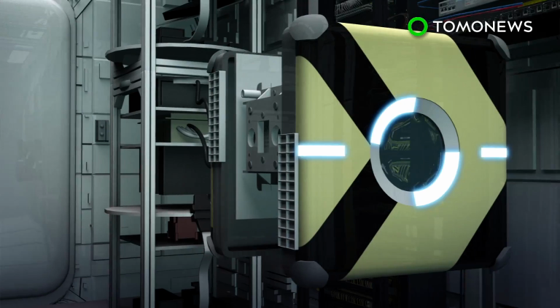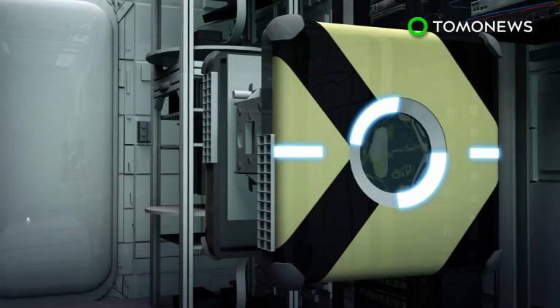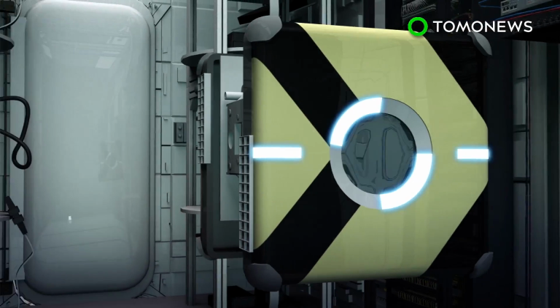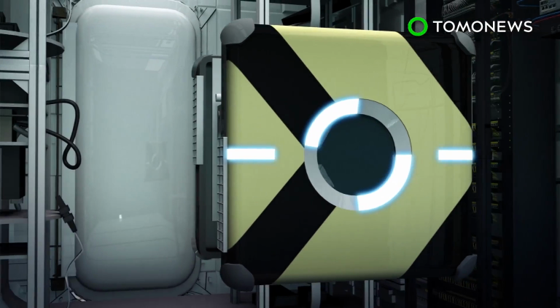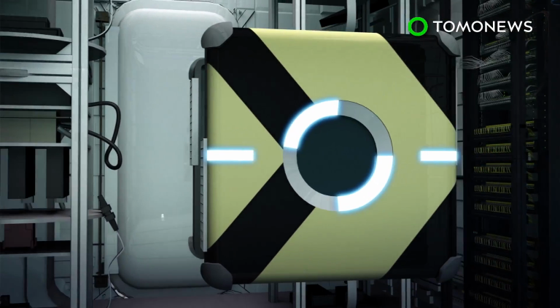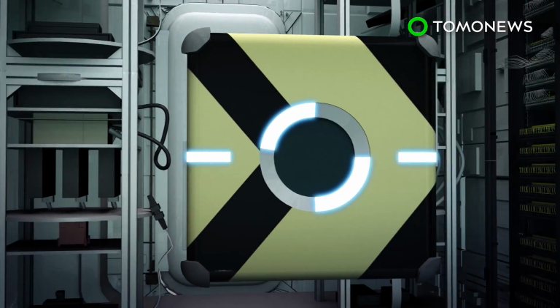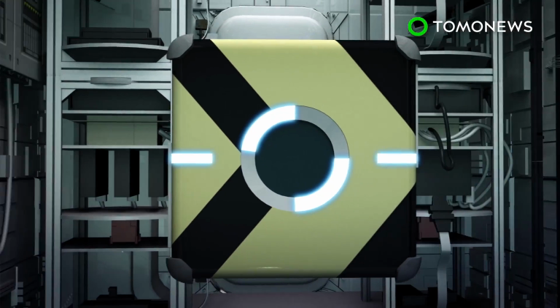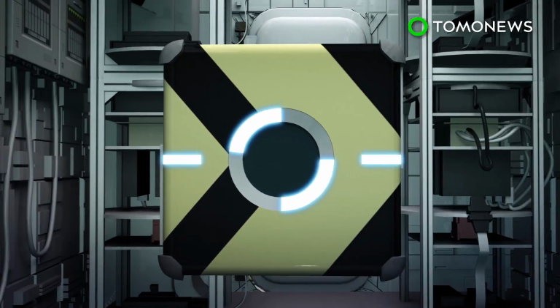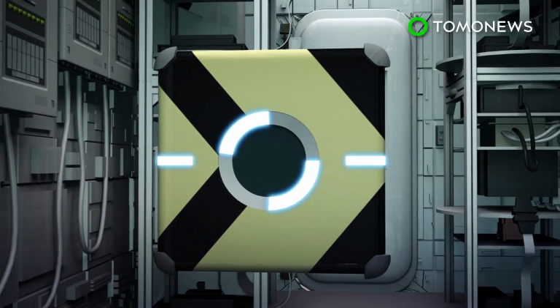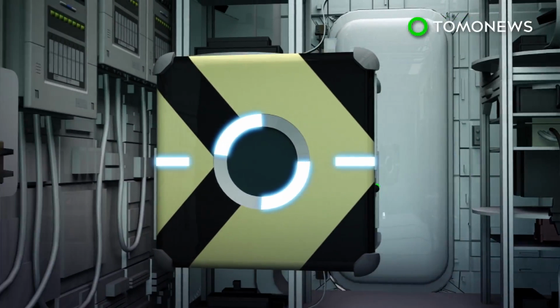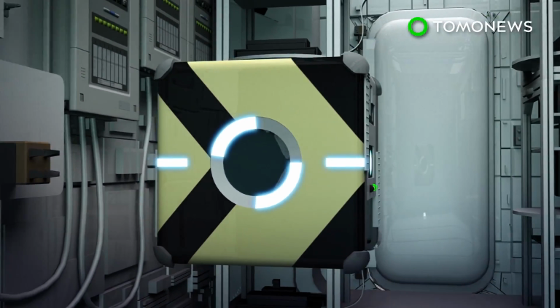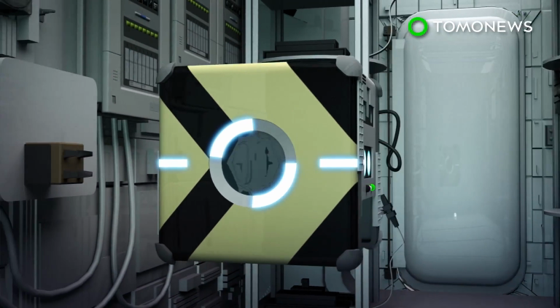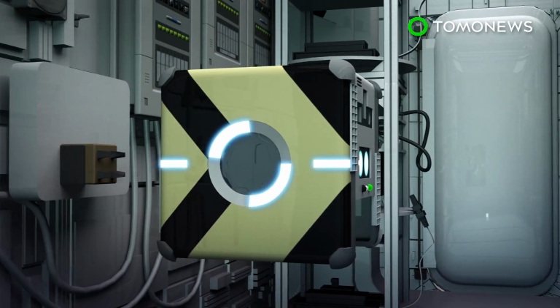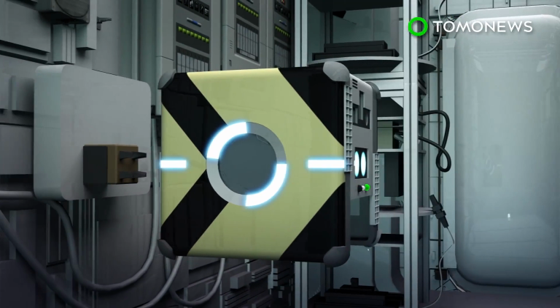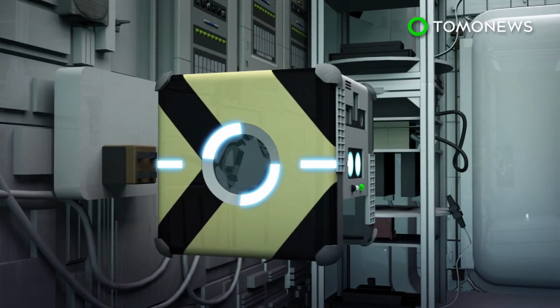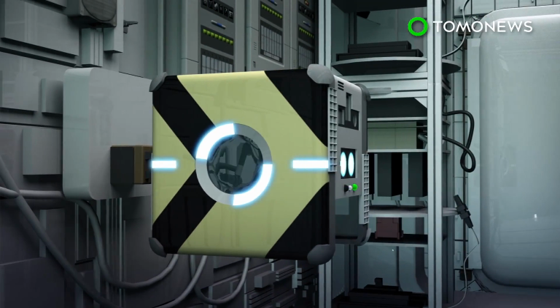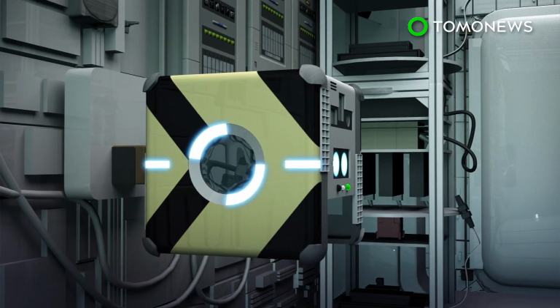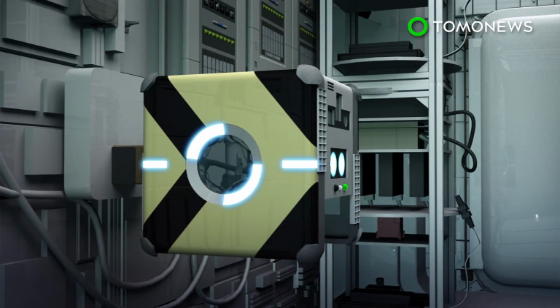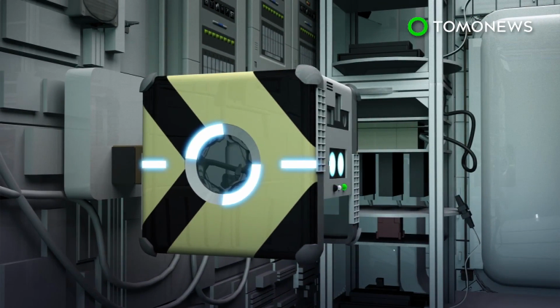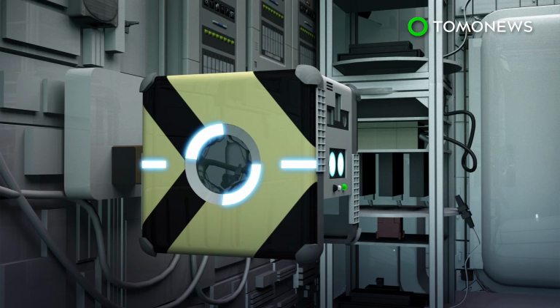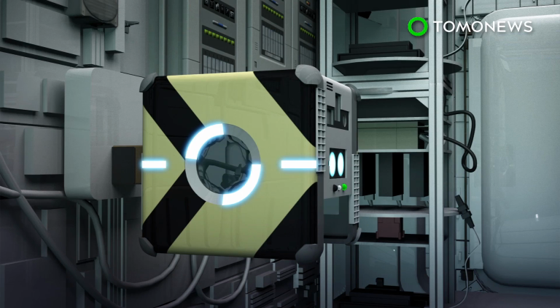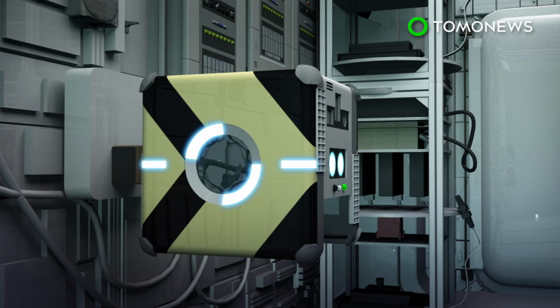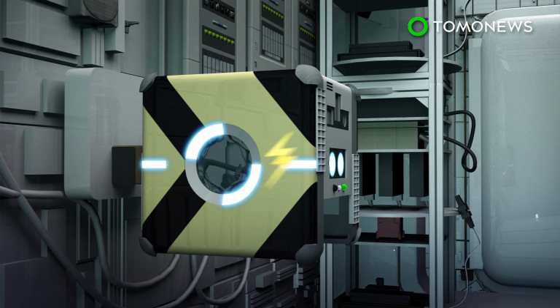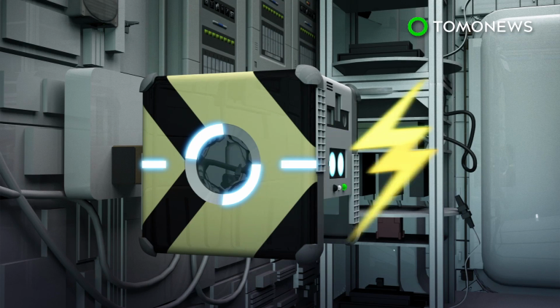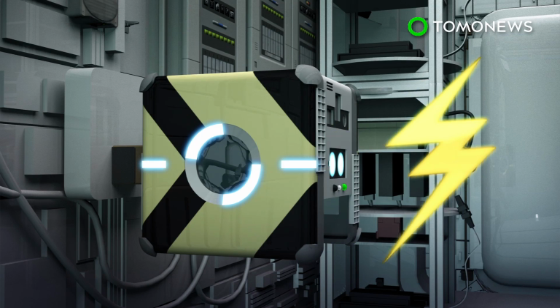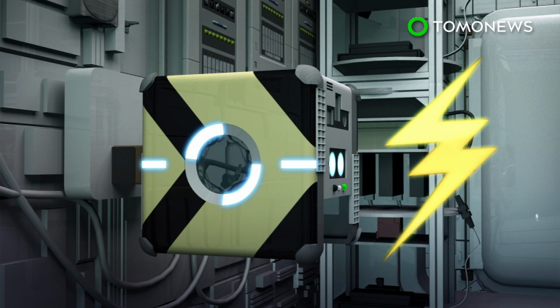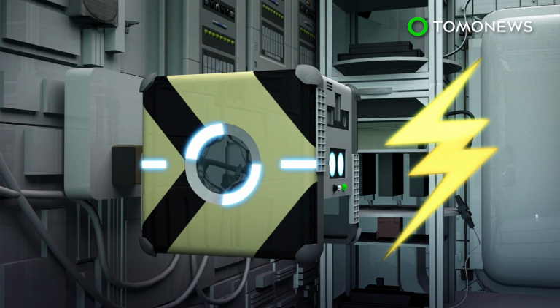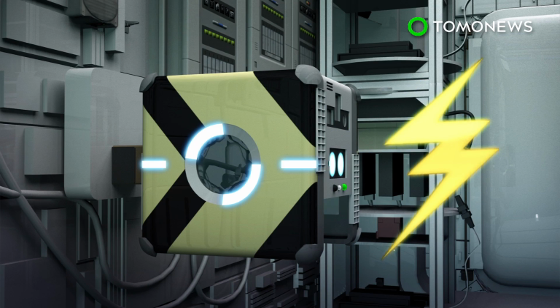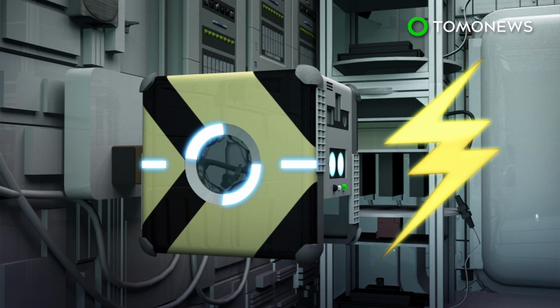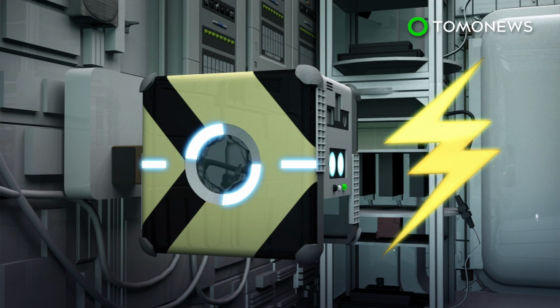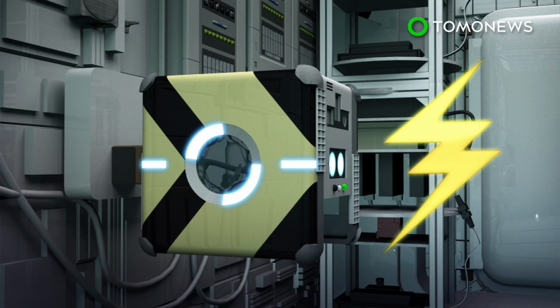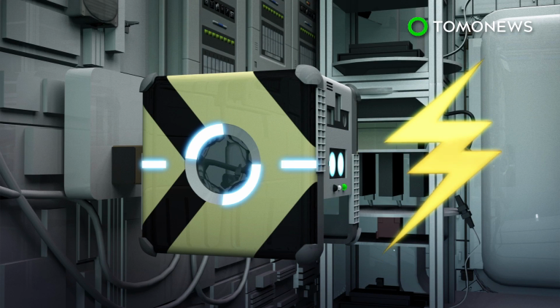When the Astro Bees' batteries begin to run low, they will automatically fly to a docking system in the ISS to recharge.